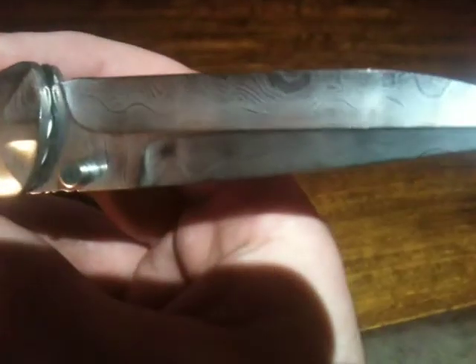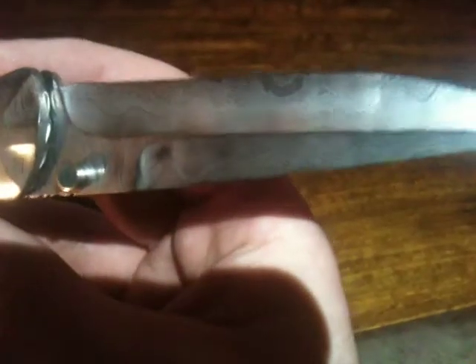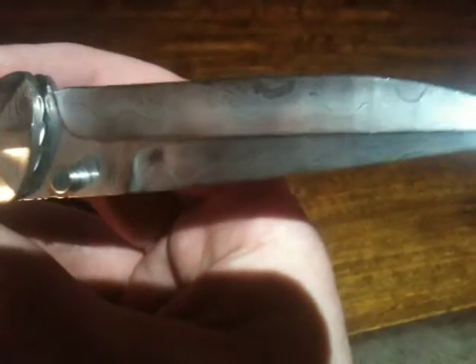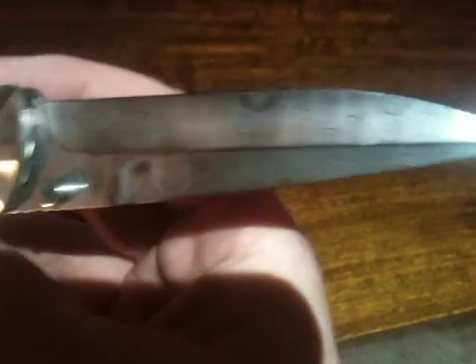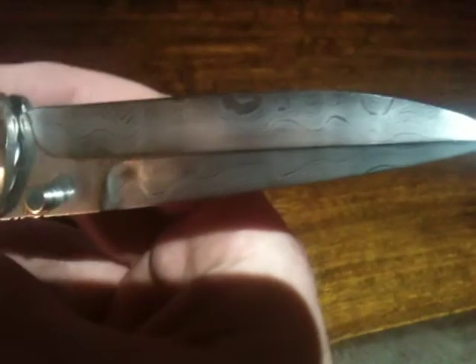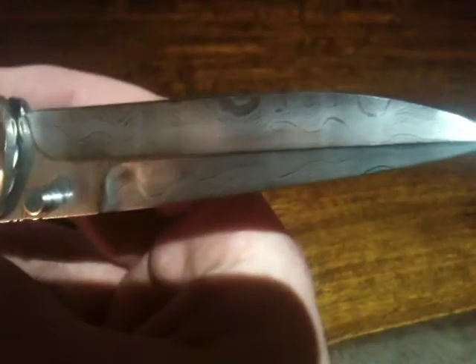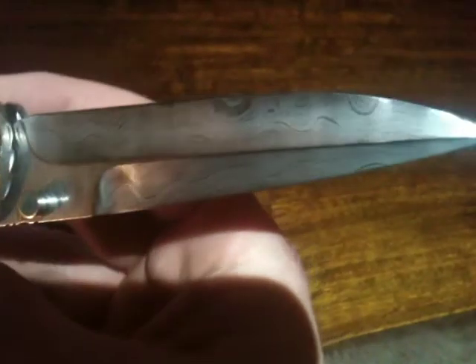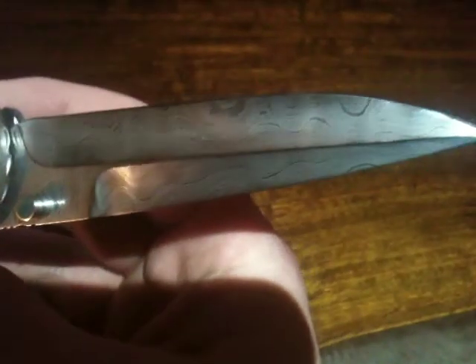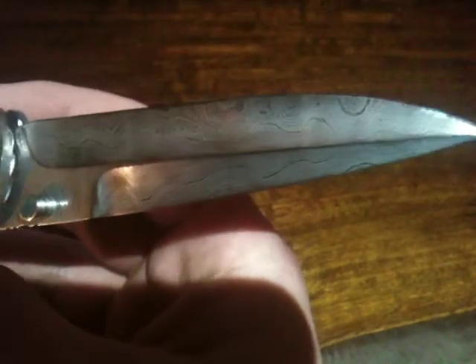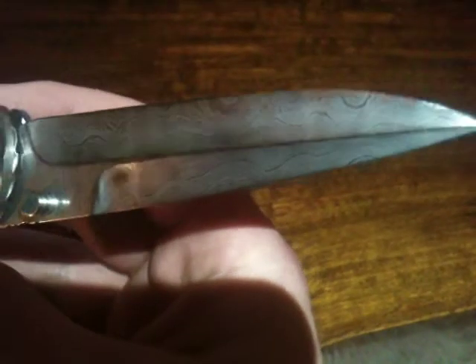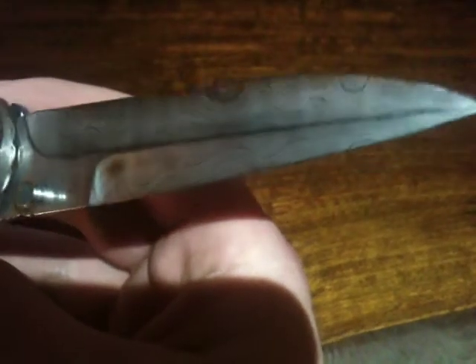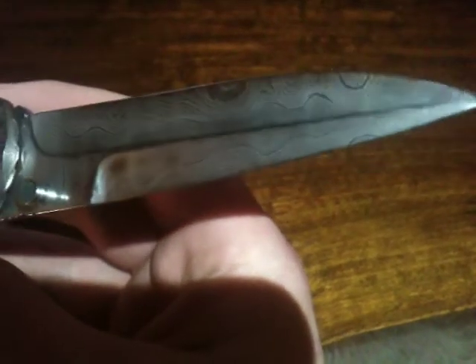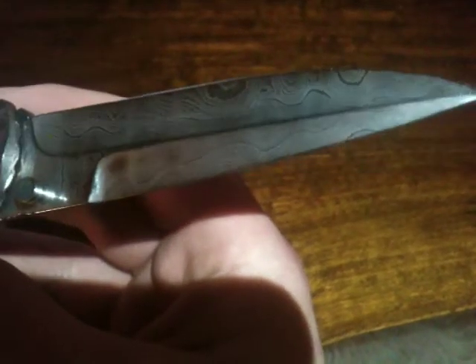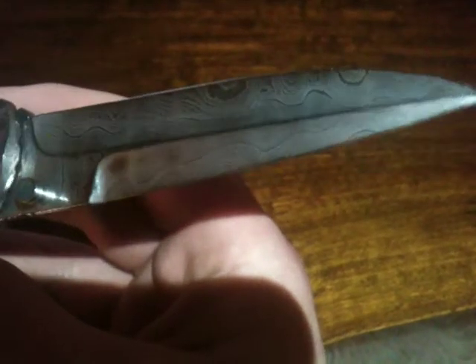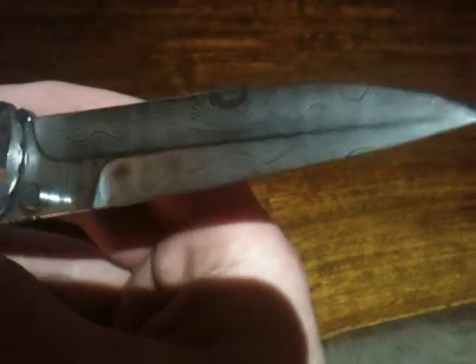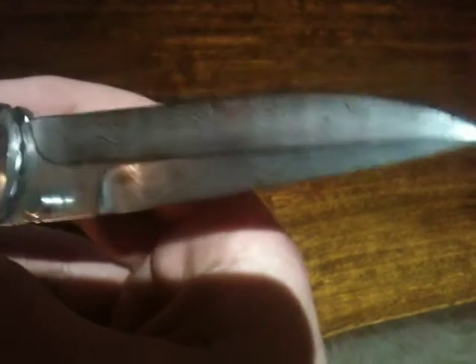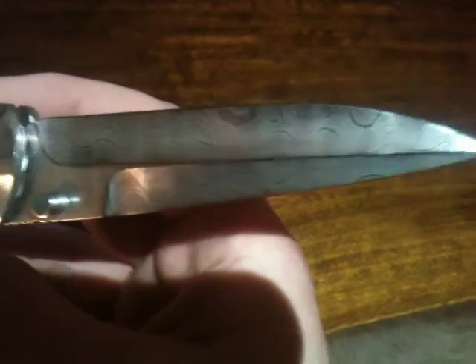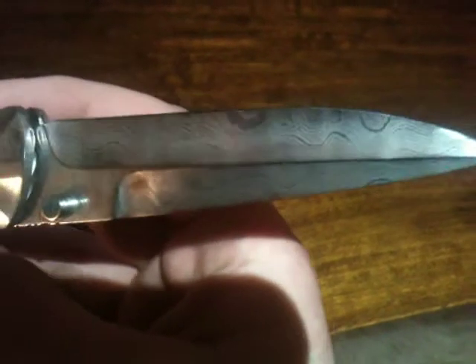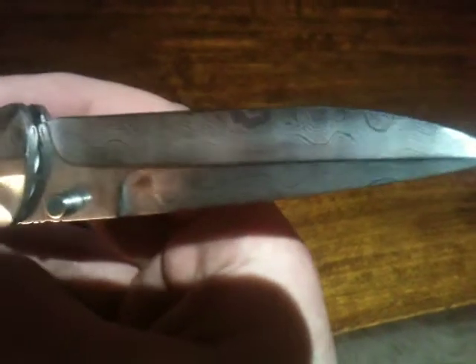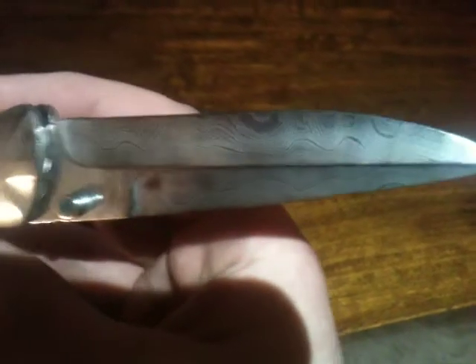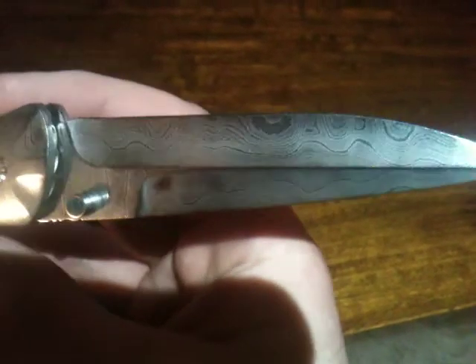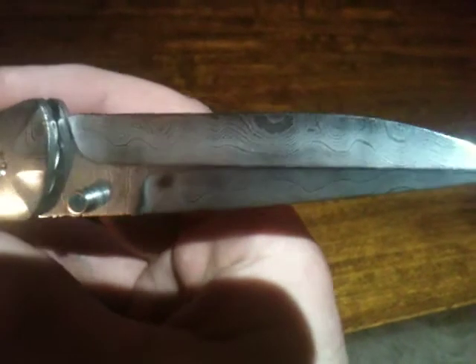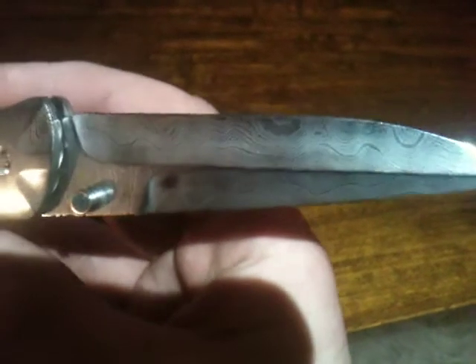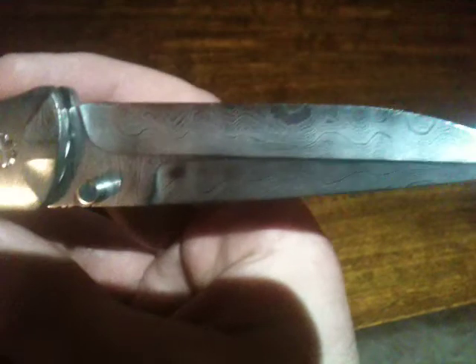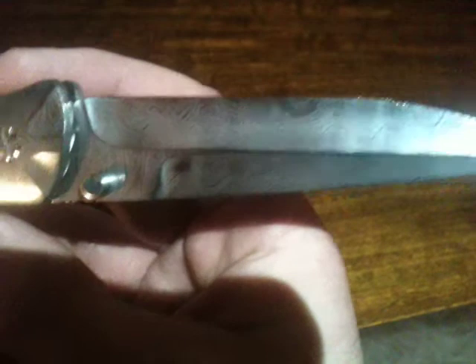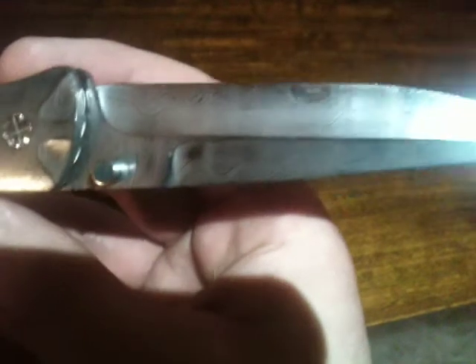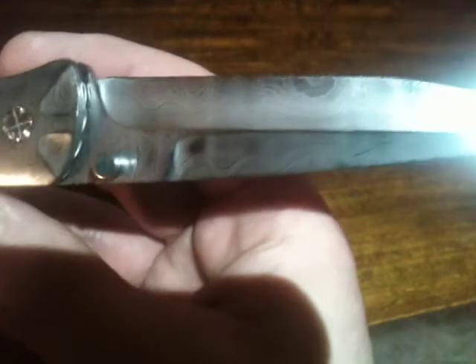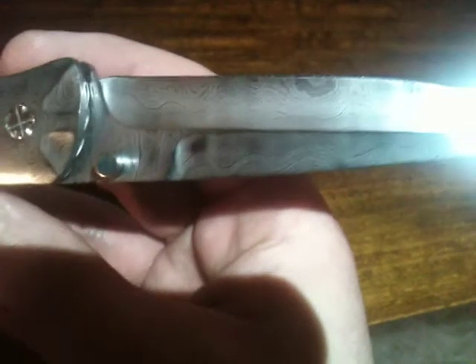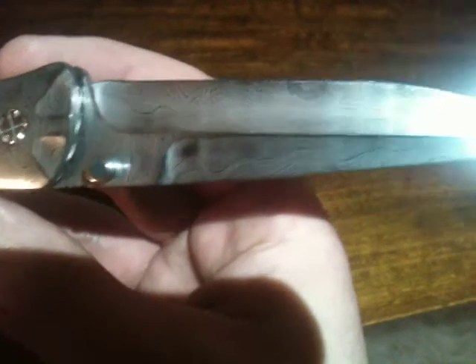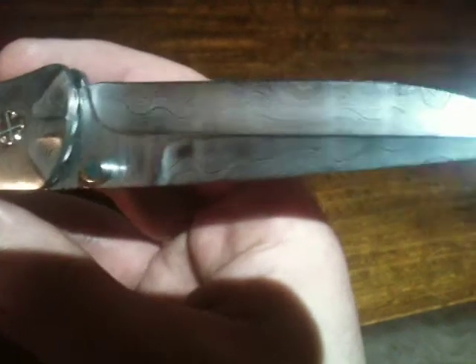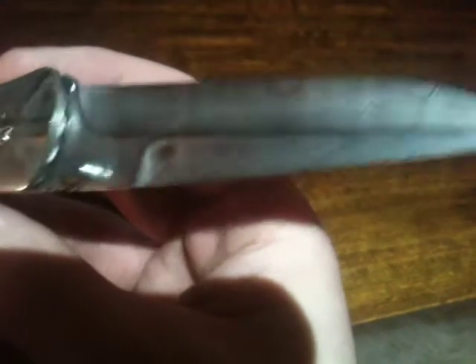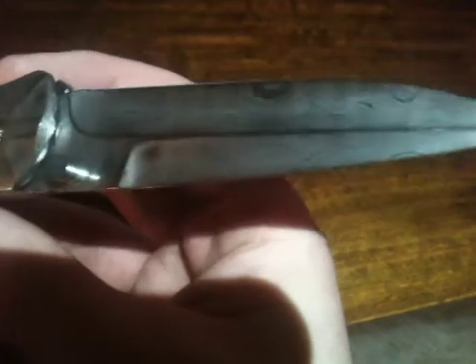I came down to a pawn shop today to look at a 2001 Boss All Strike. I really can't pass something like this up.